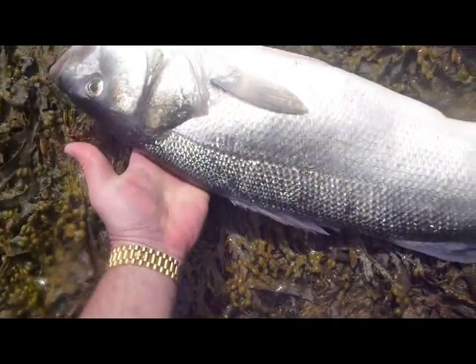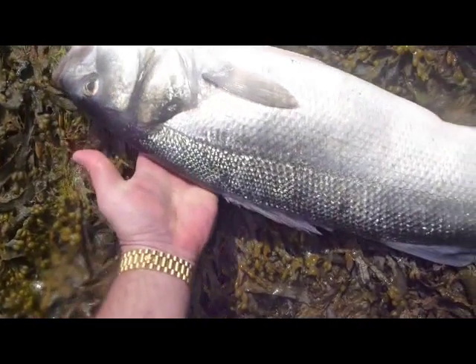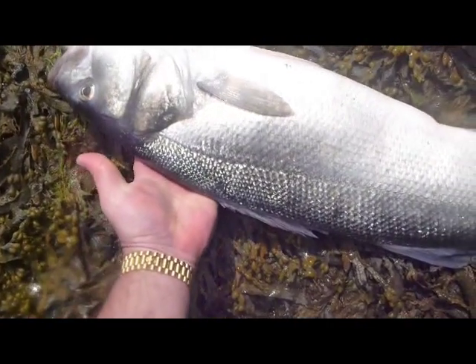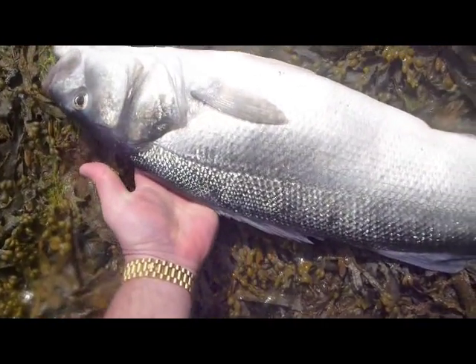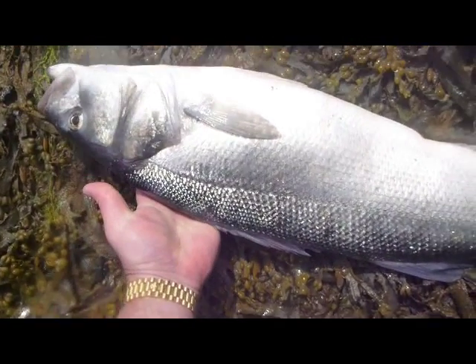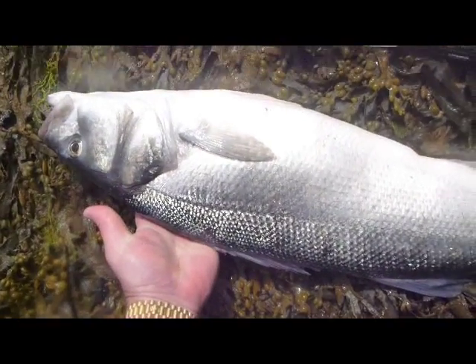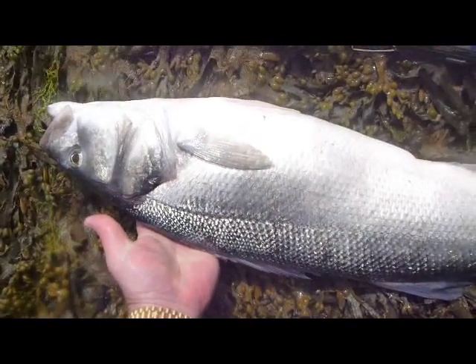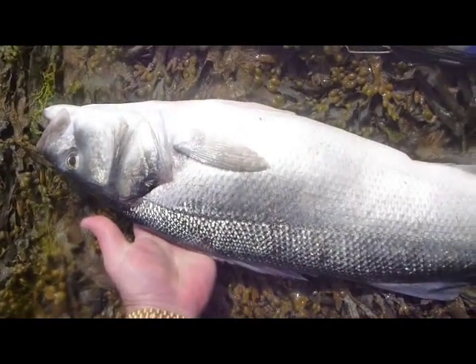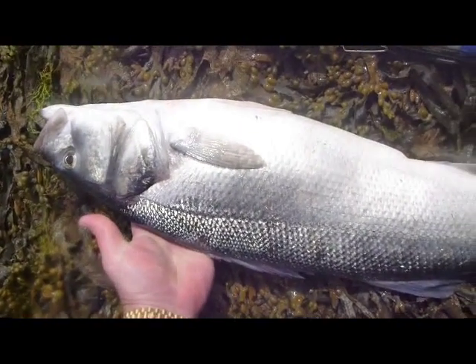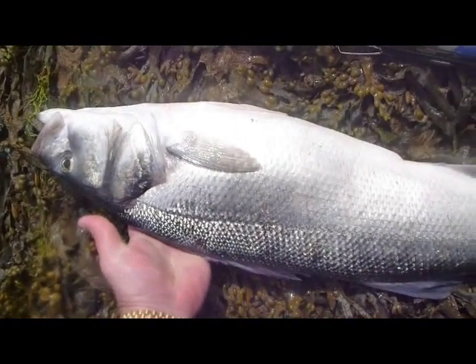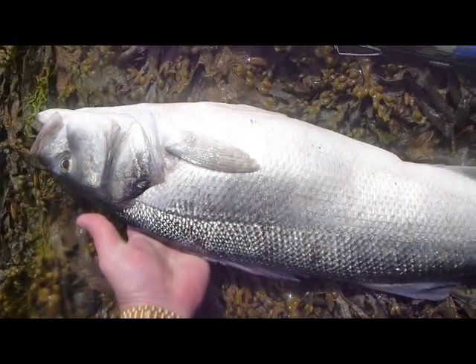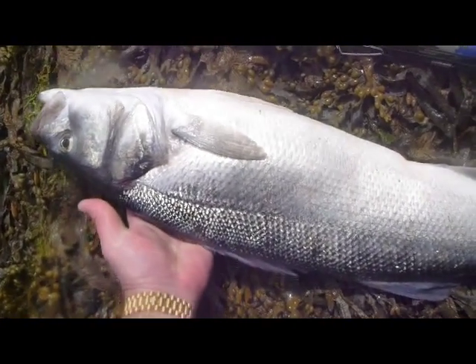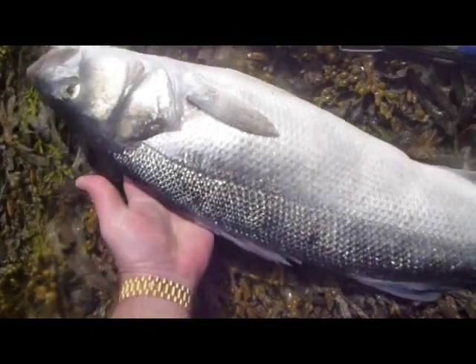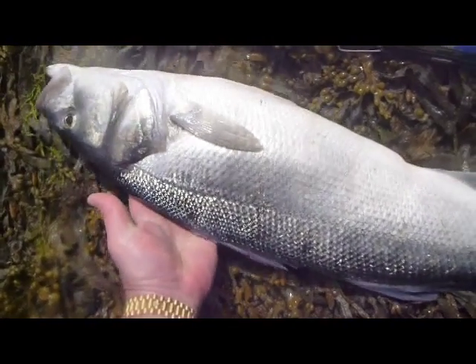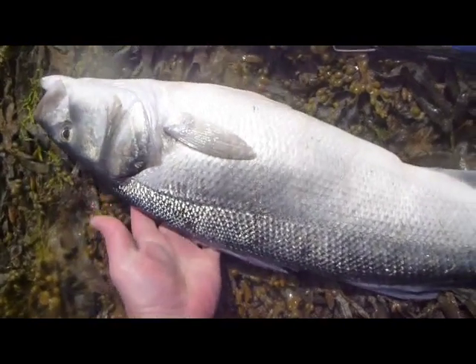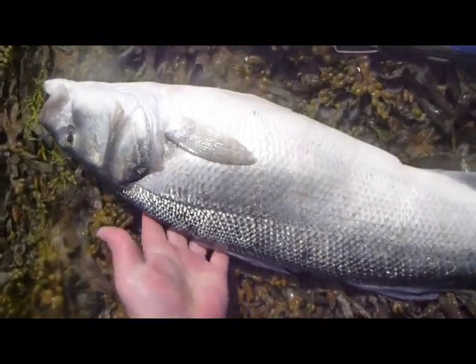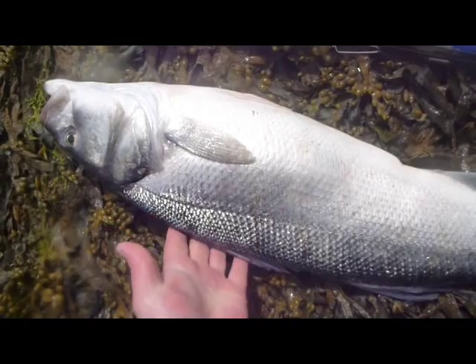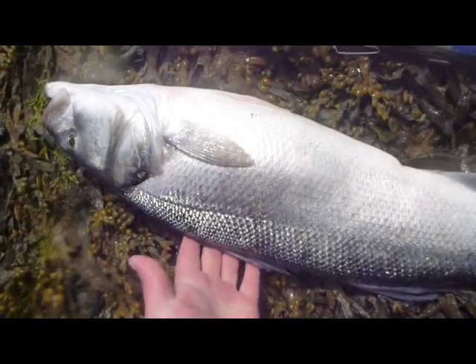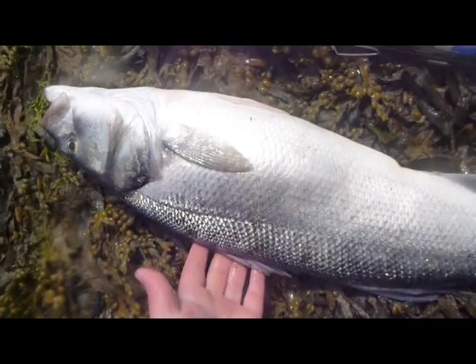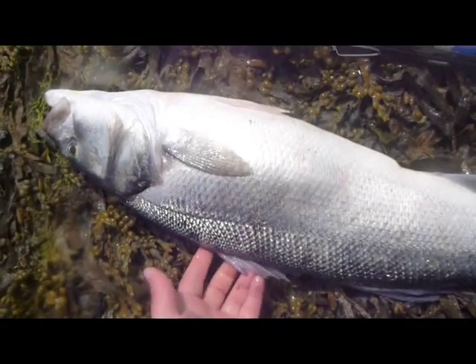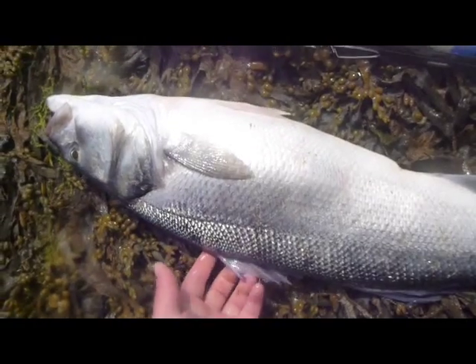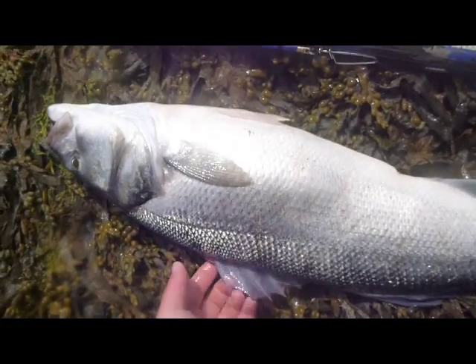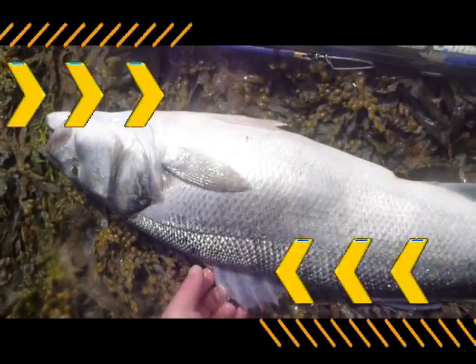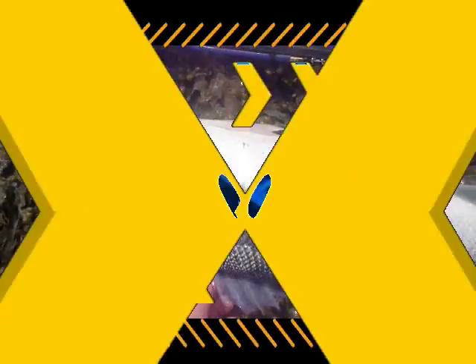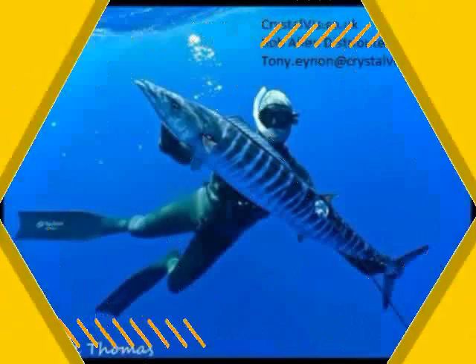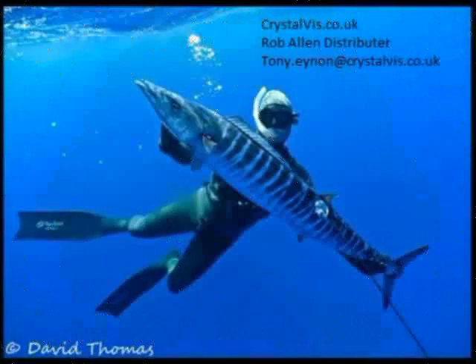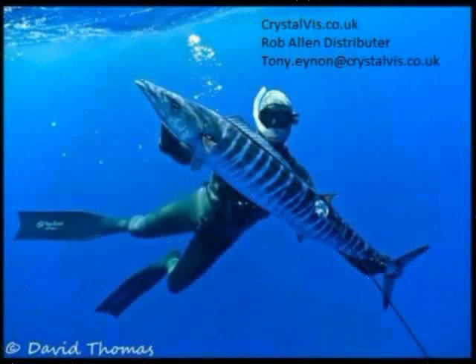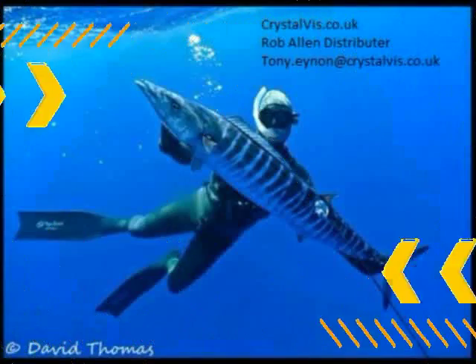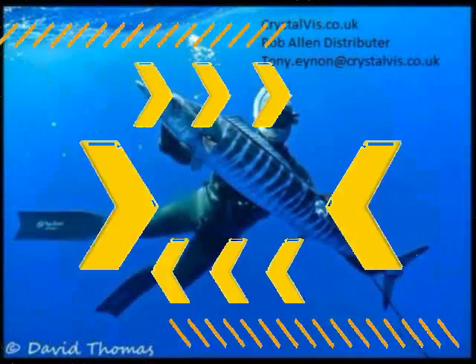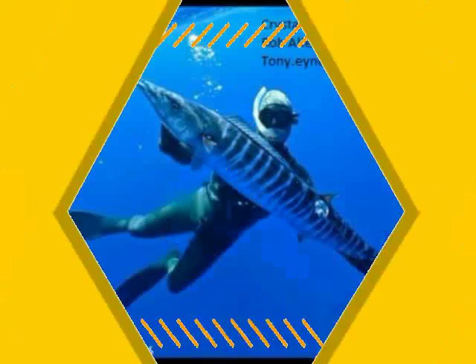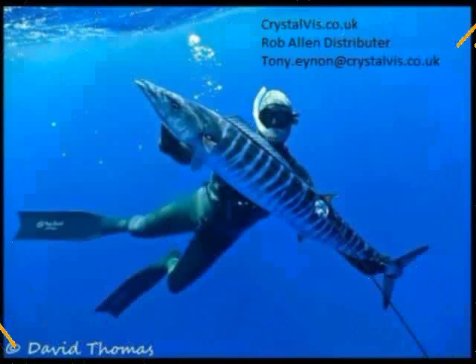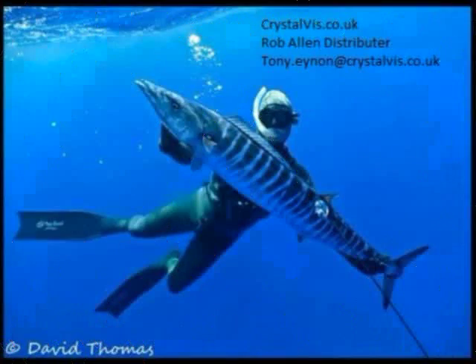So all in all, a good day's catch, and hopefully a couple of tips there for catching your own.